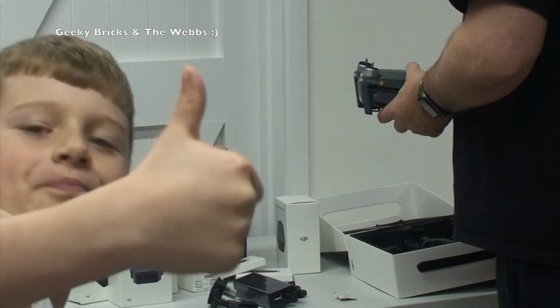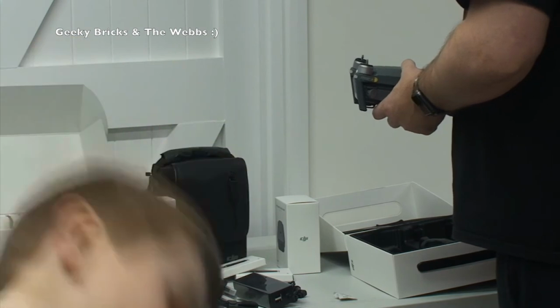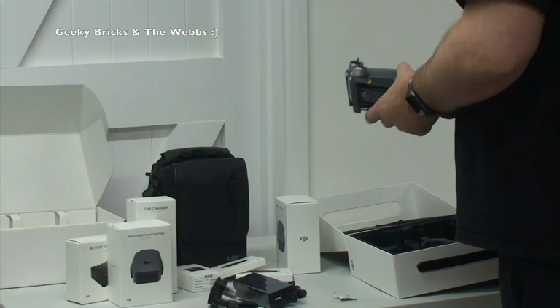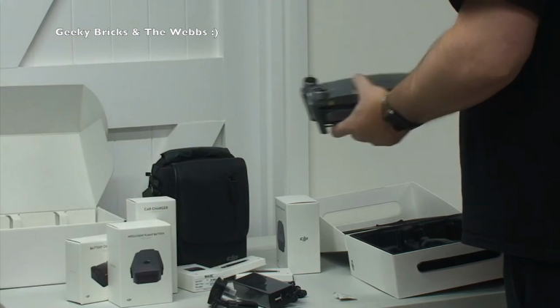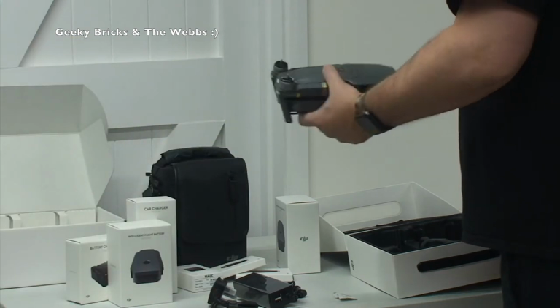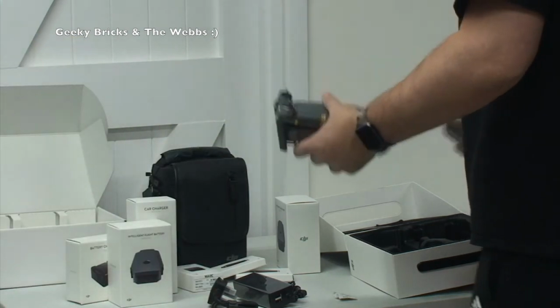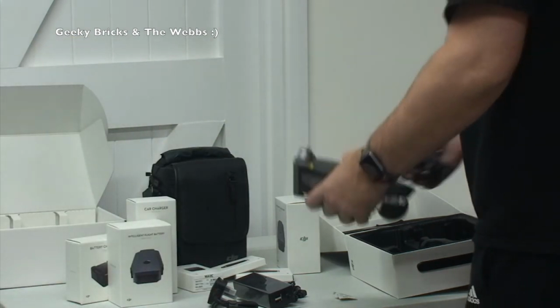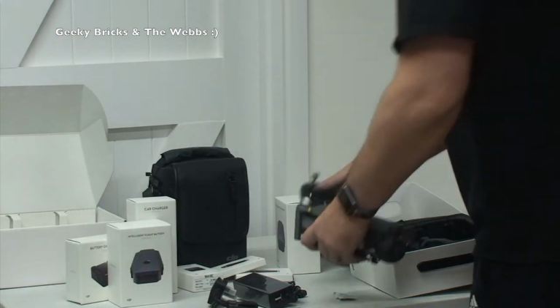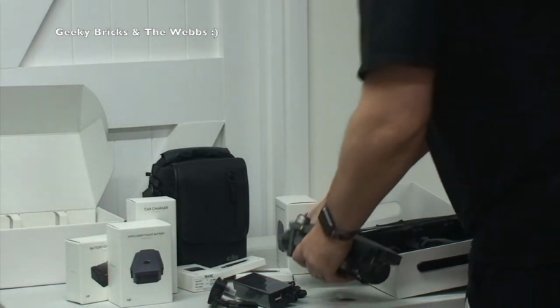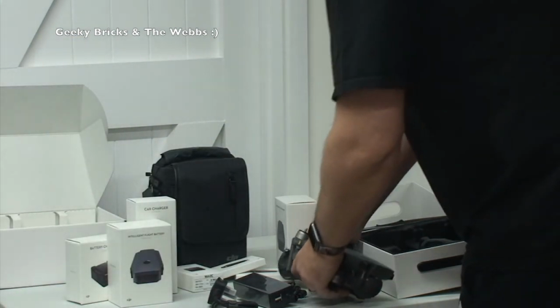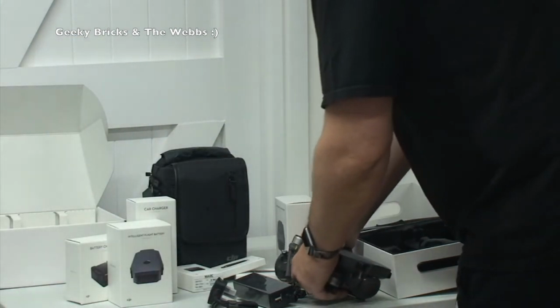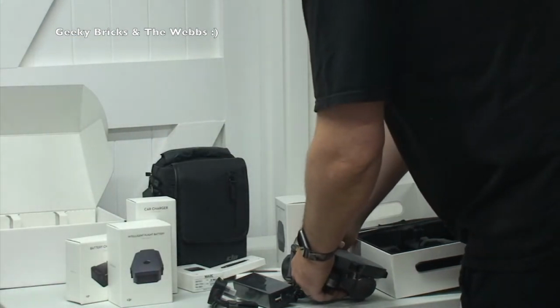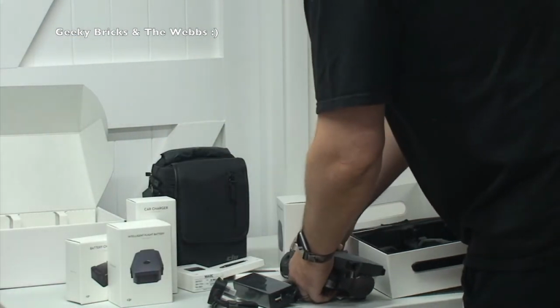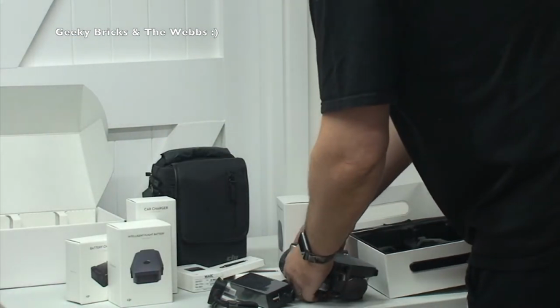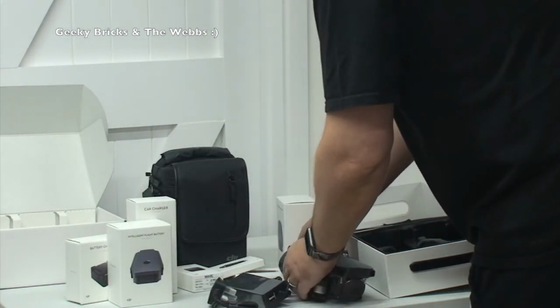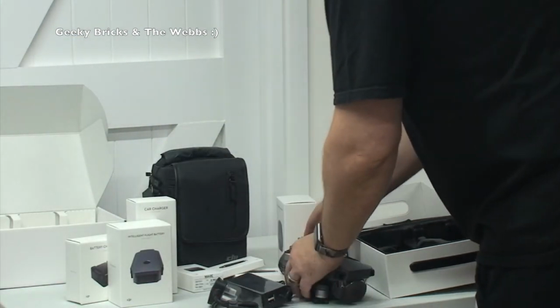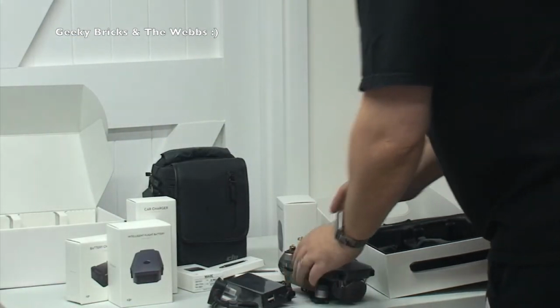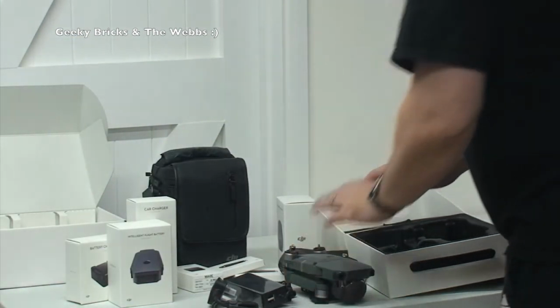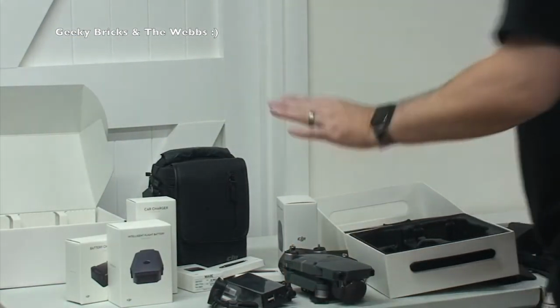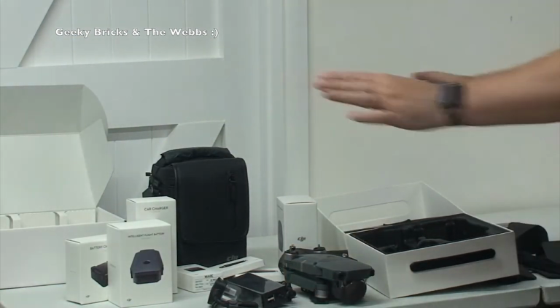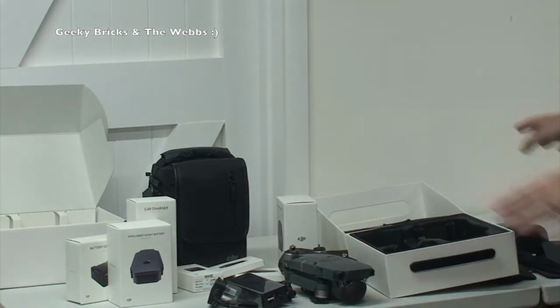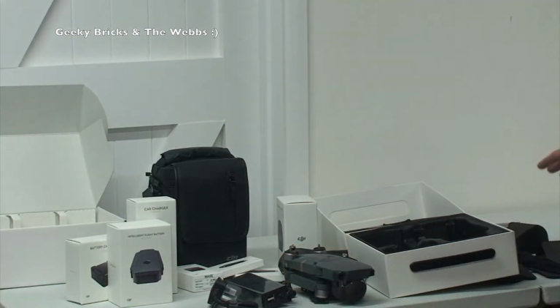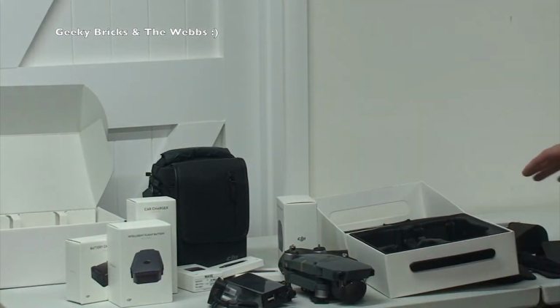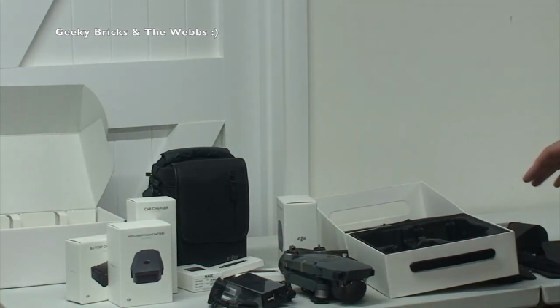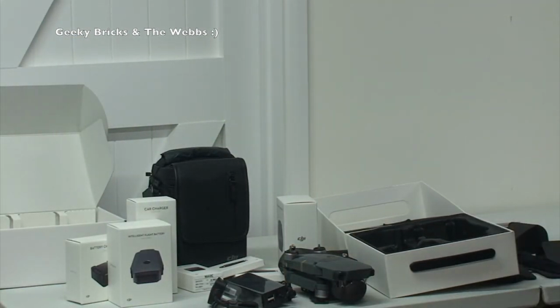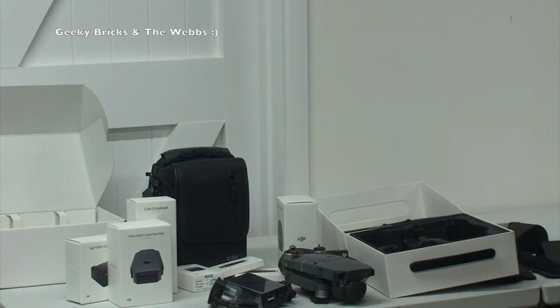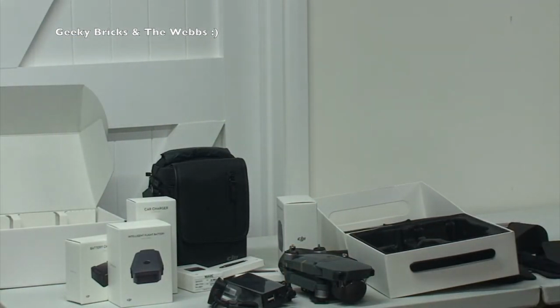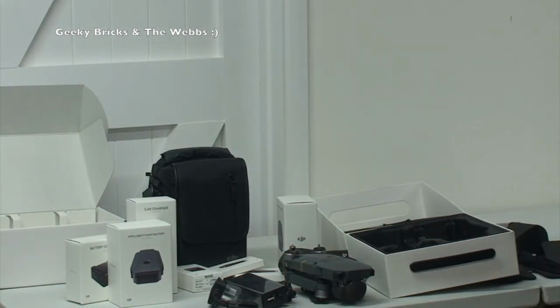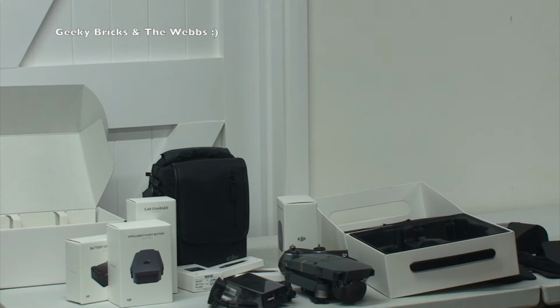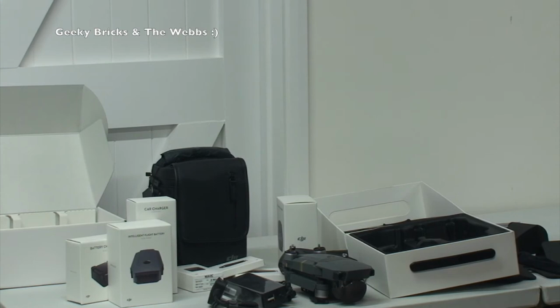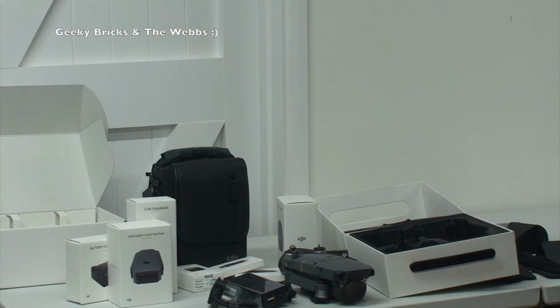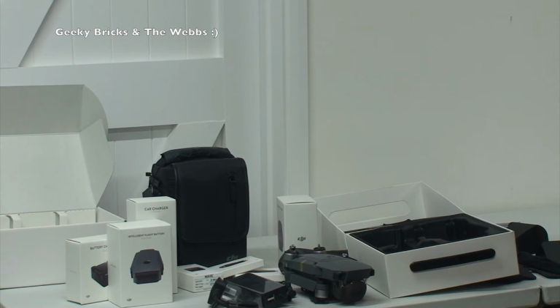But that's it — that's it for this unboxing. I'm just going to tidy this lot up and we'll be right back.